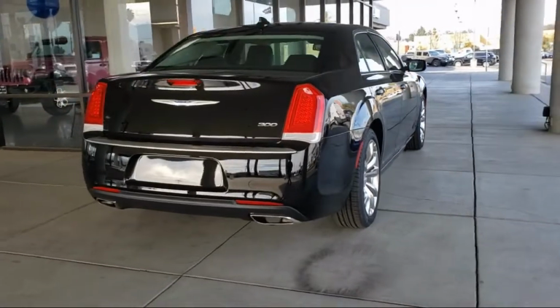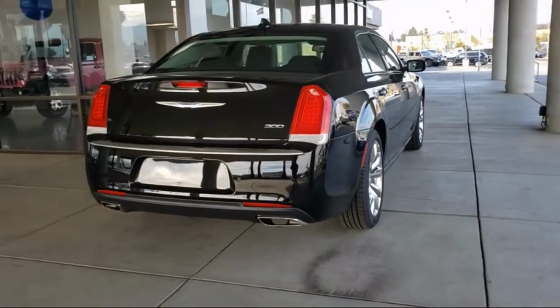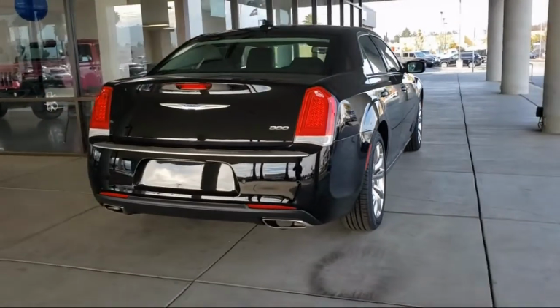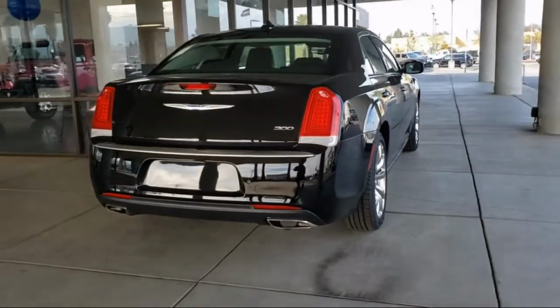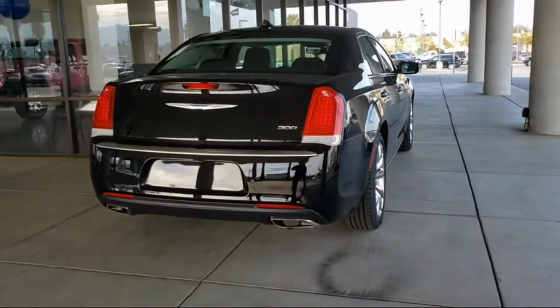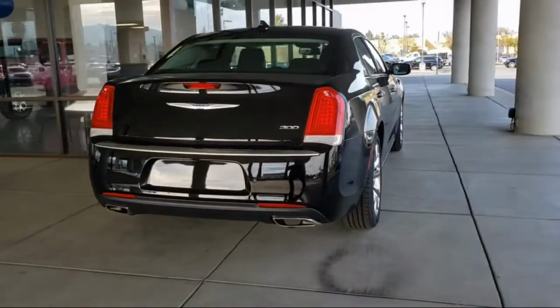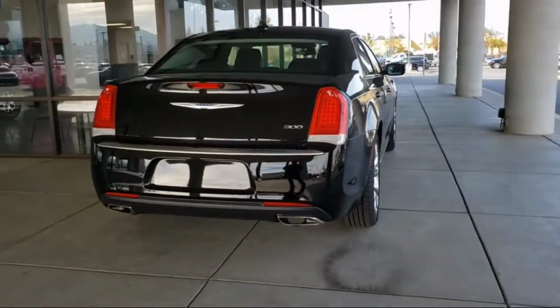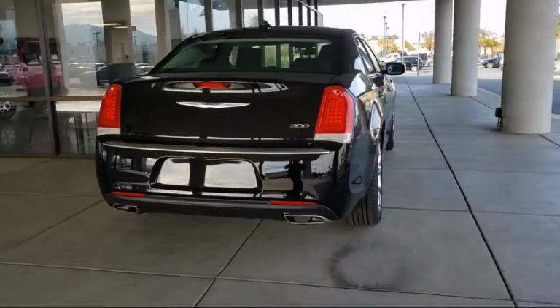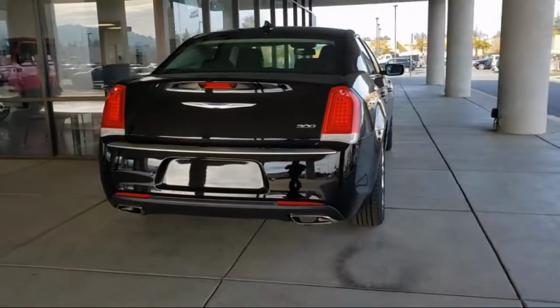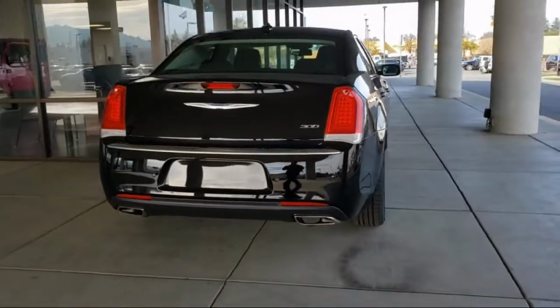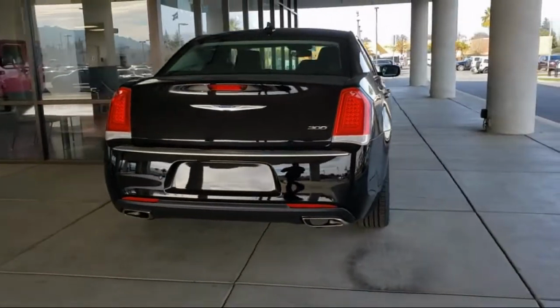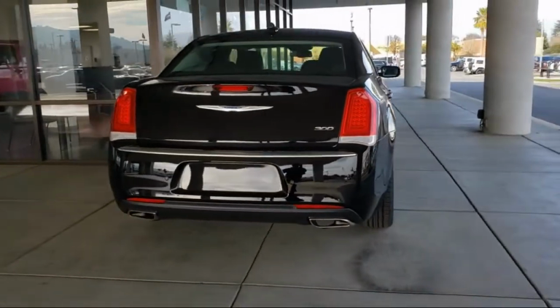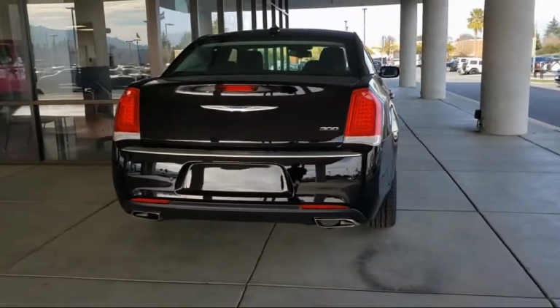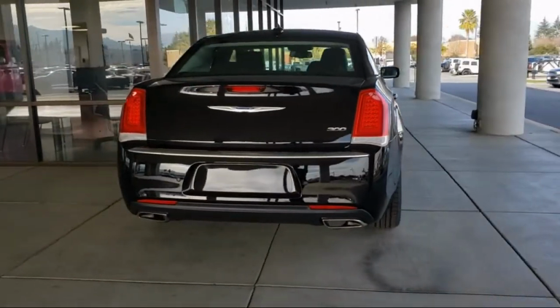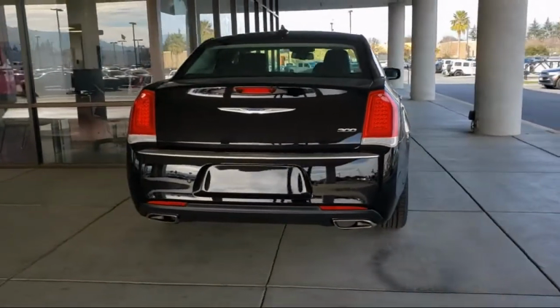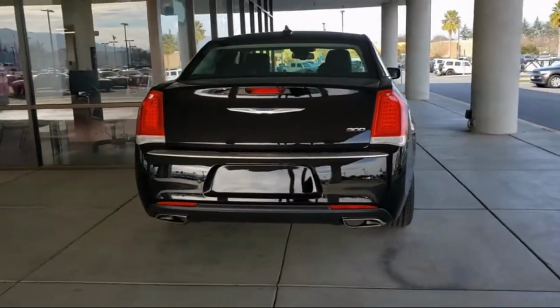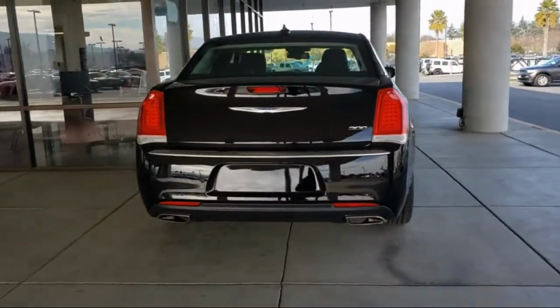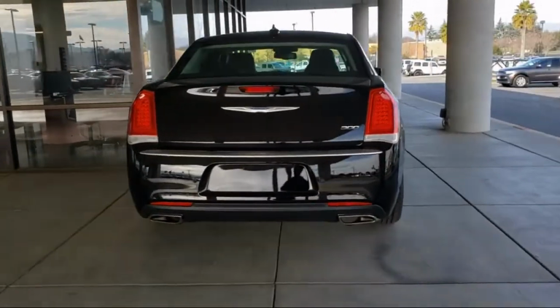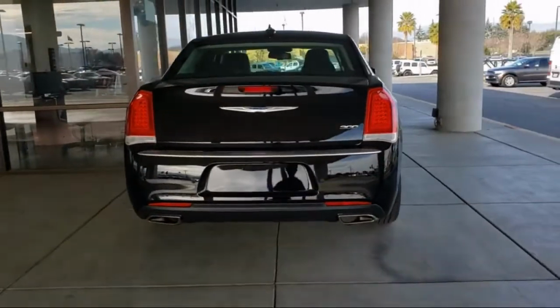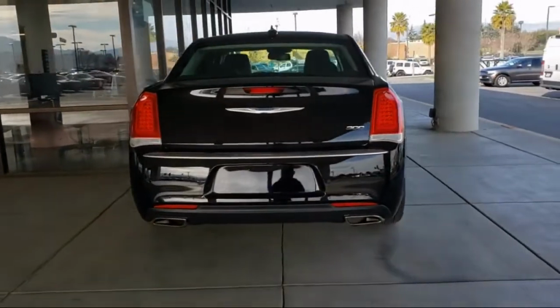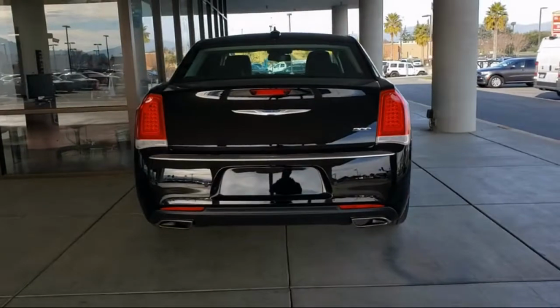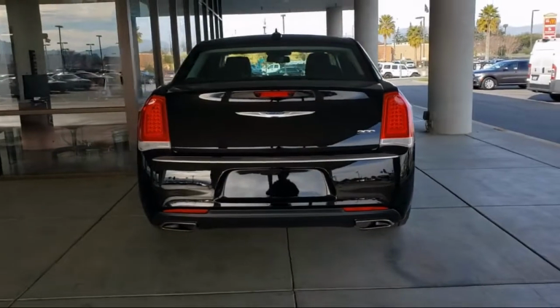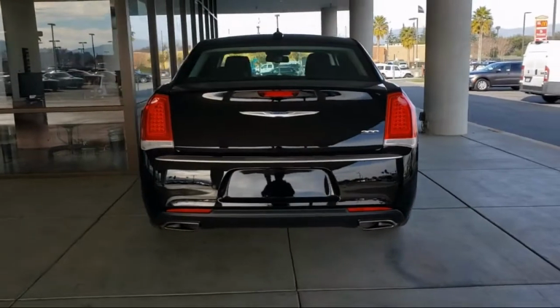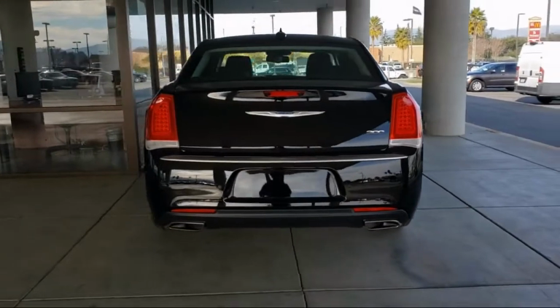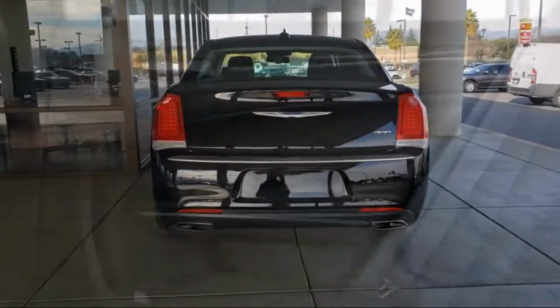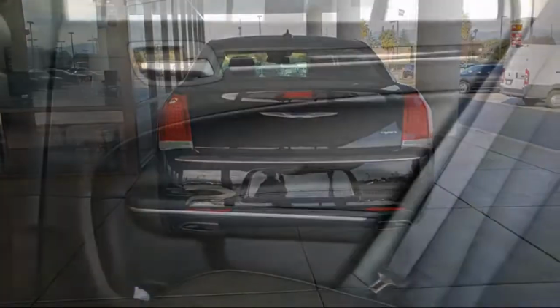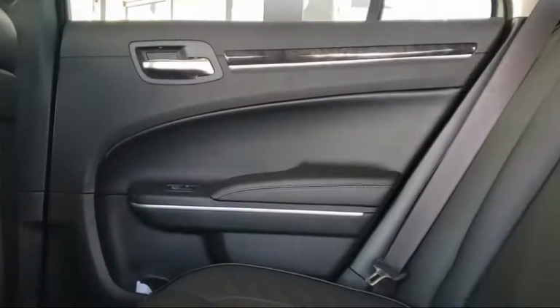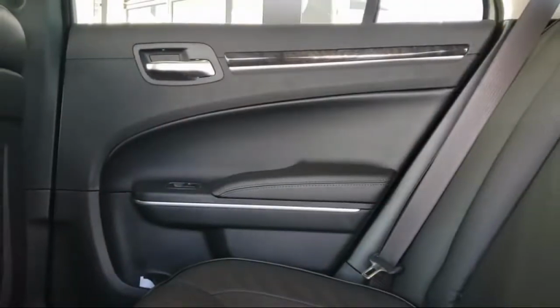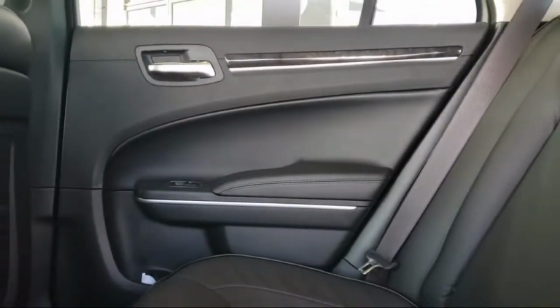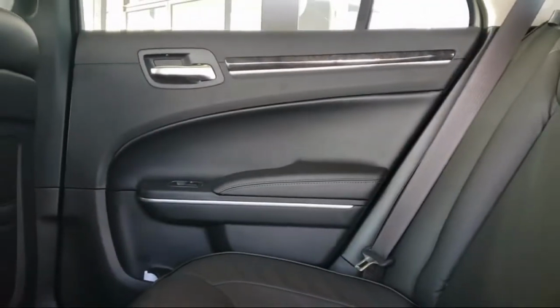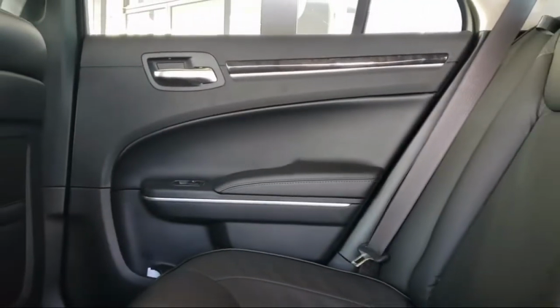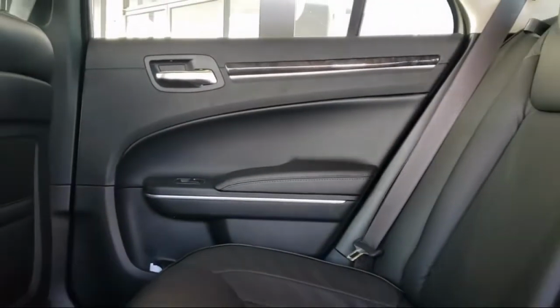Apple CarPlay and Android Auto, automatic headlamp leveling system, and a remote start system.